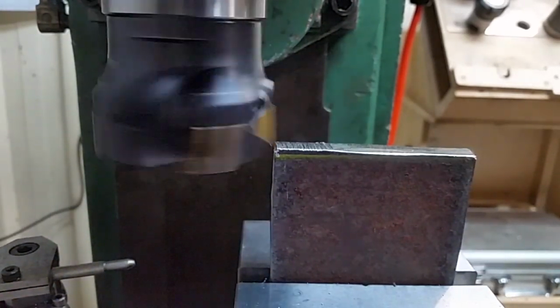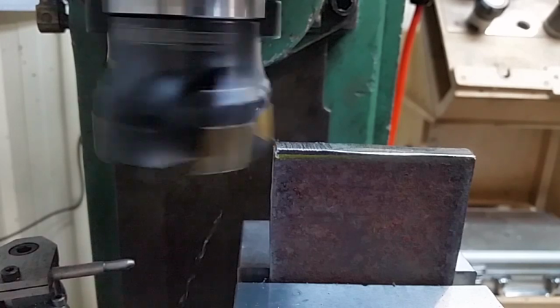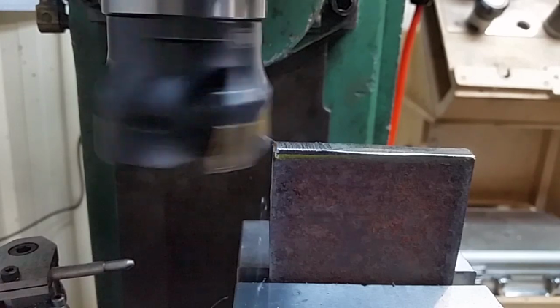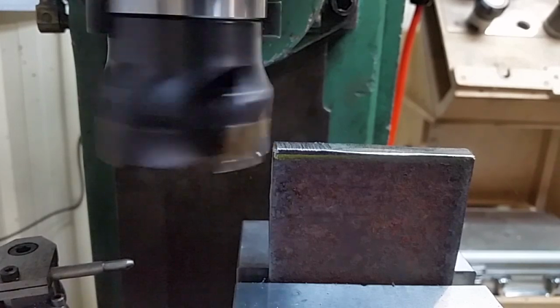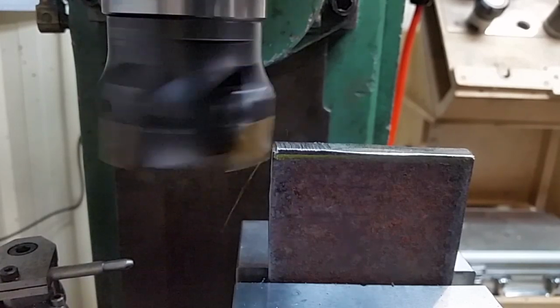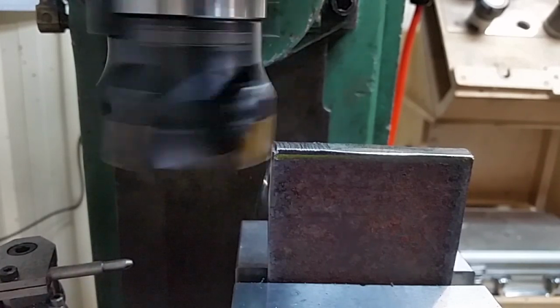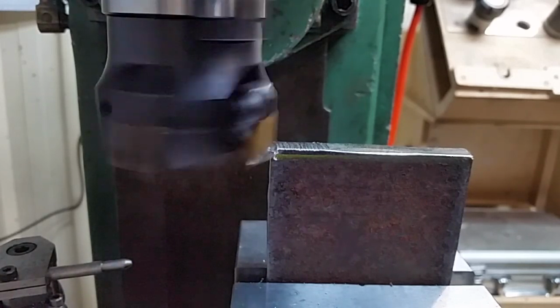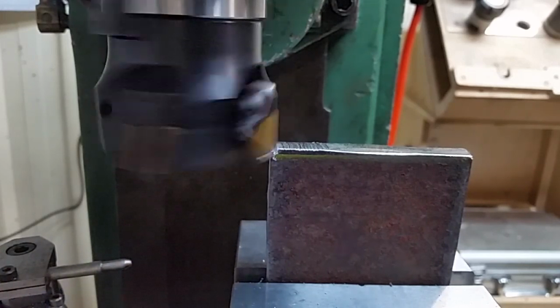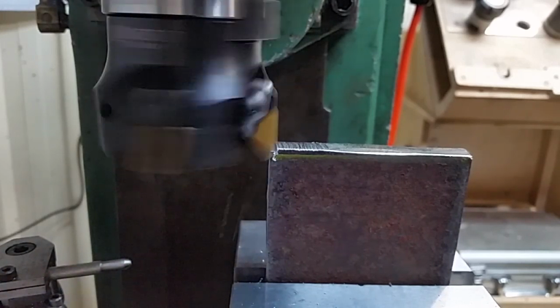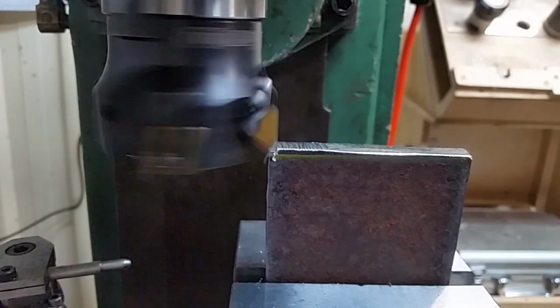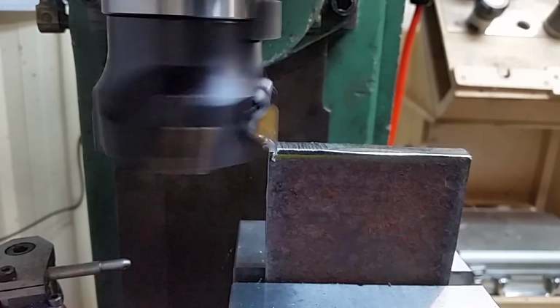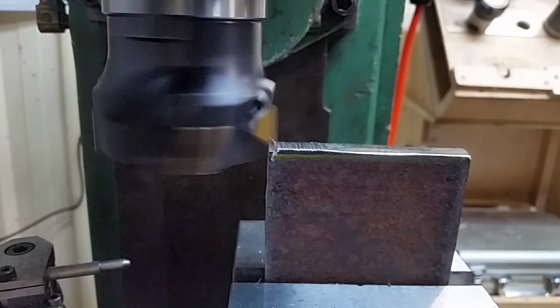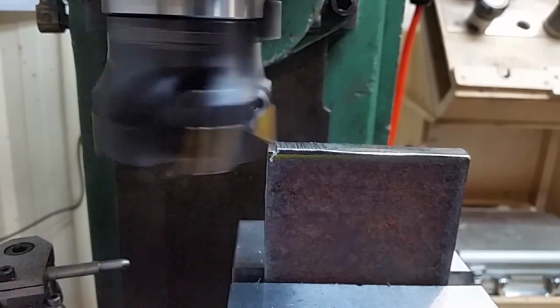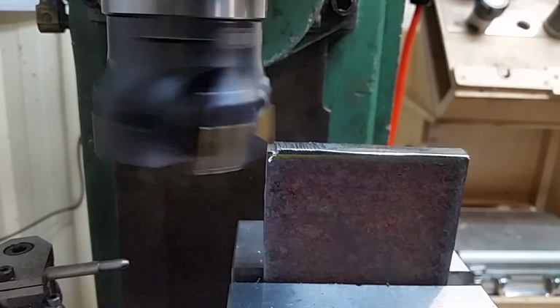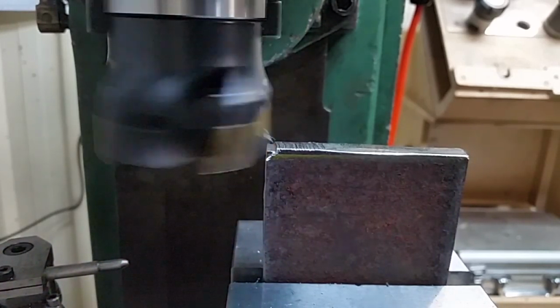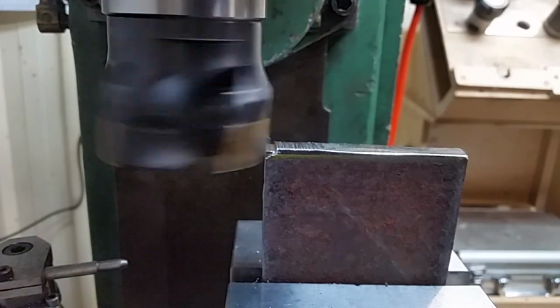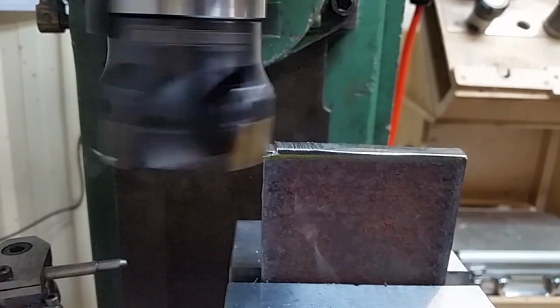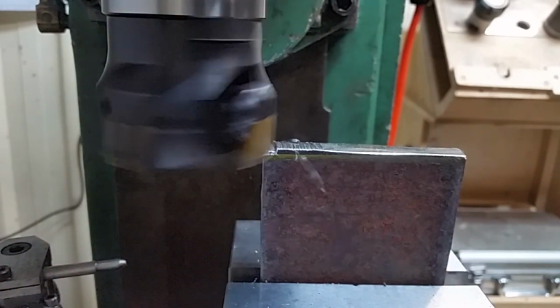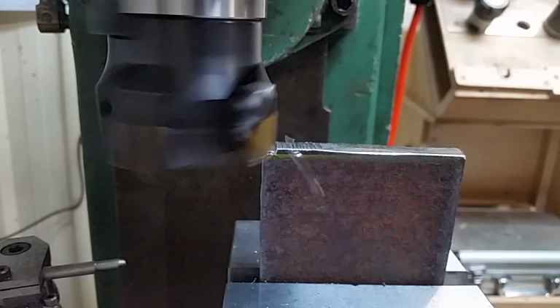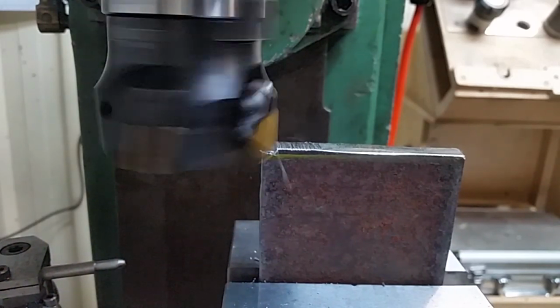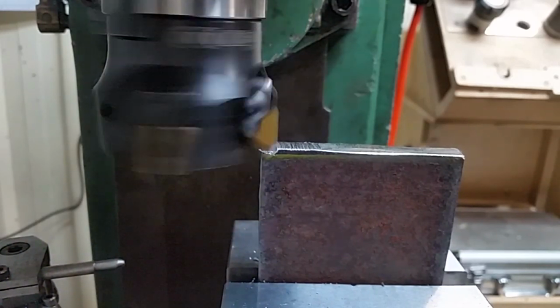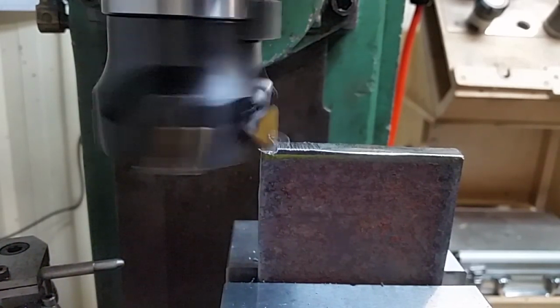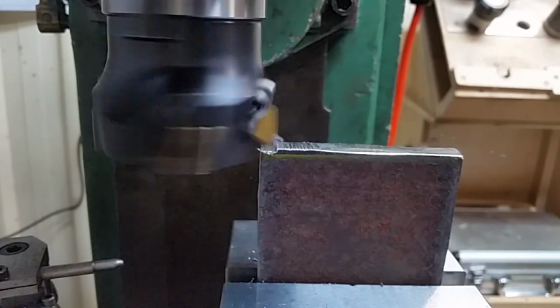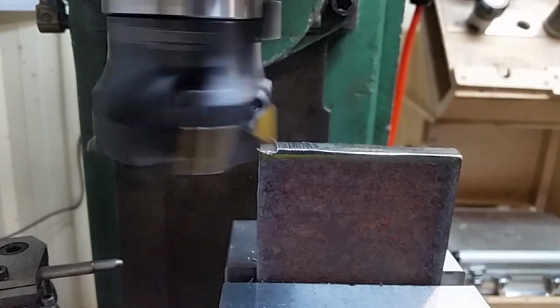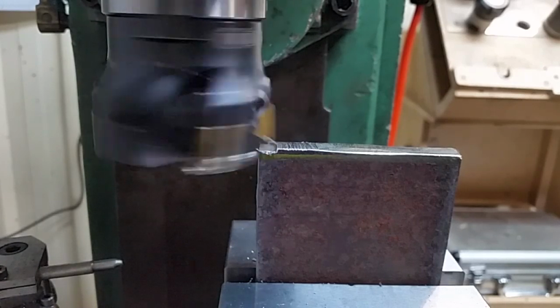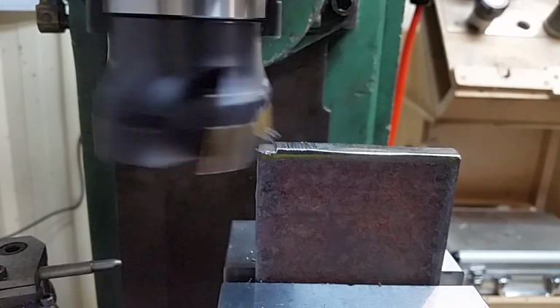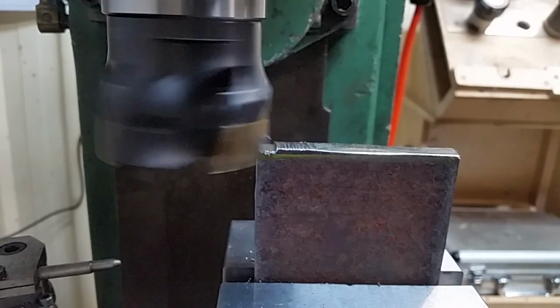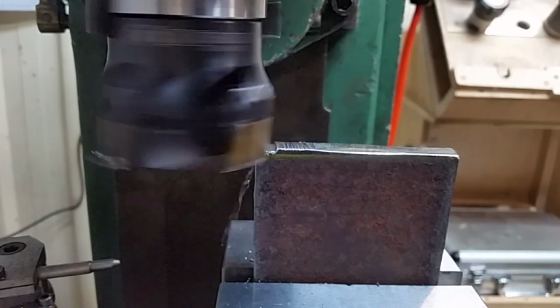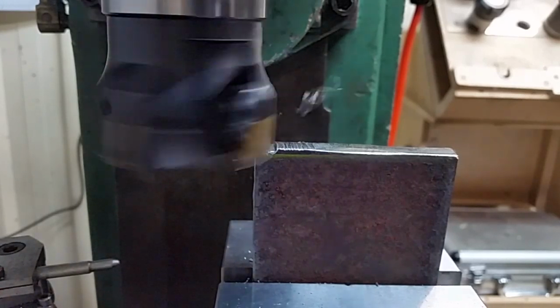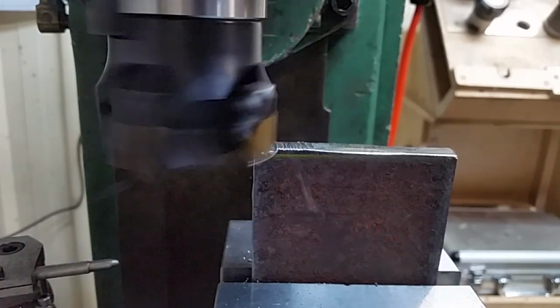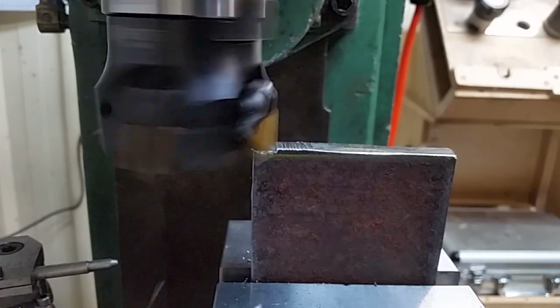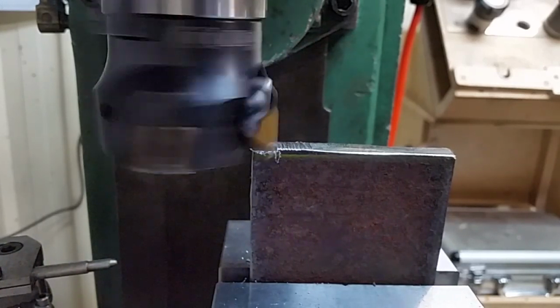While roughing here I've got the face mill on centre, and by feeding in the direction shown the plate is rigidly pressed against the fixed jaw.